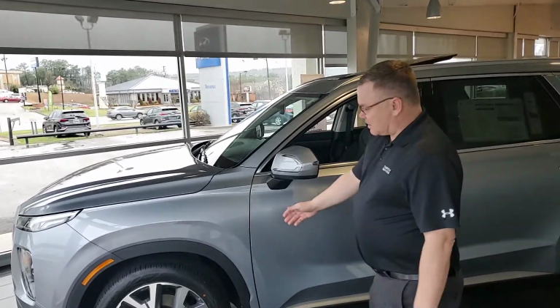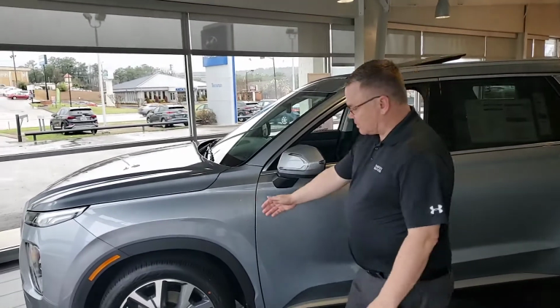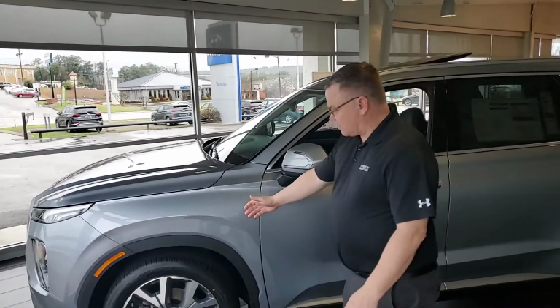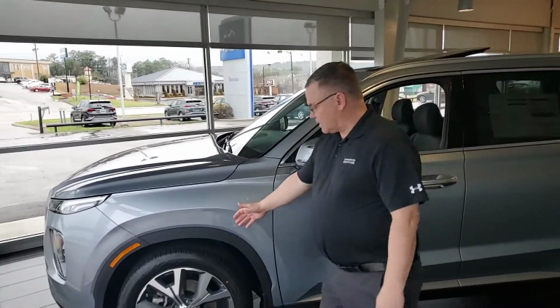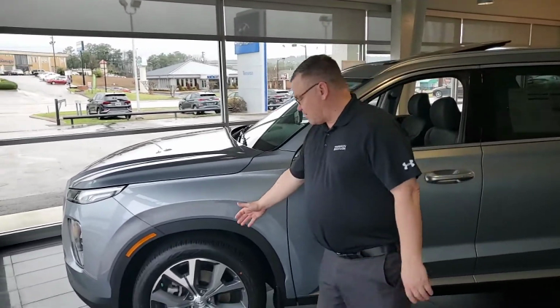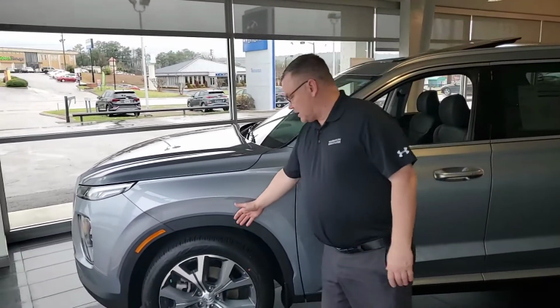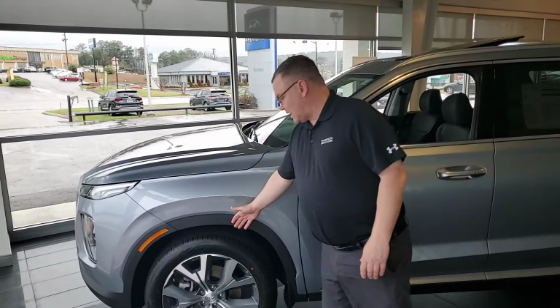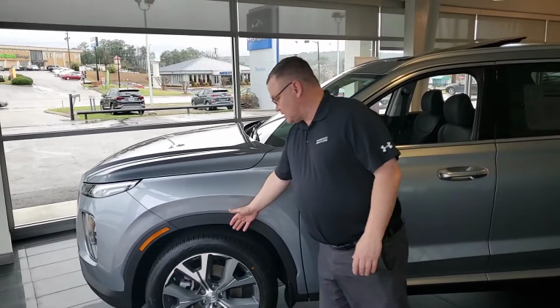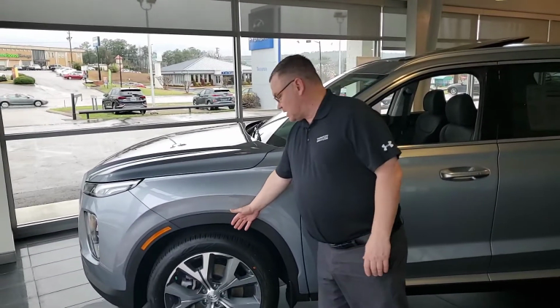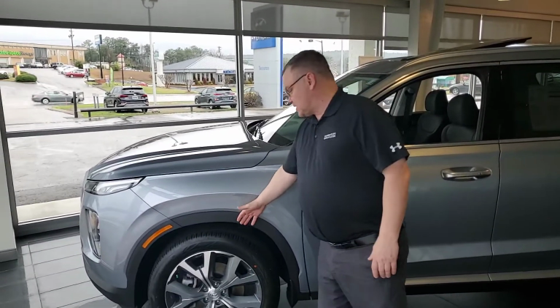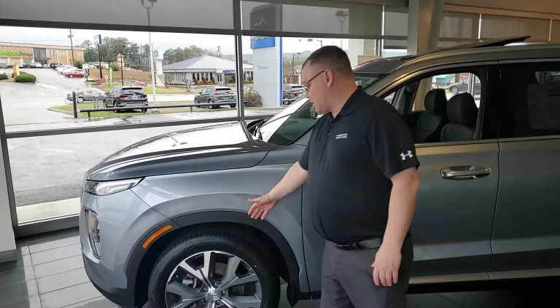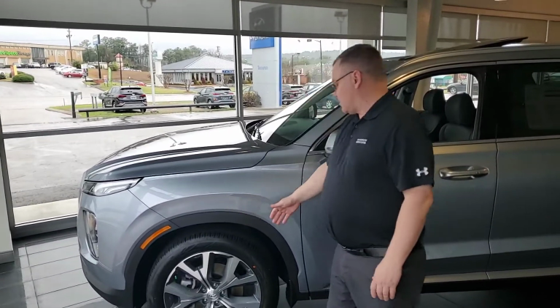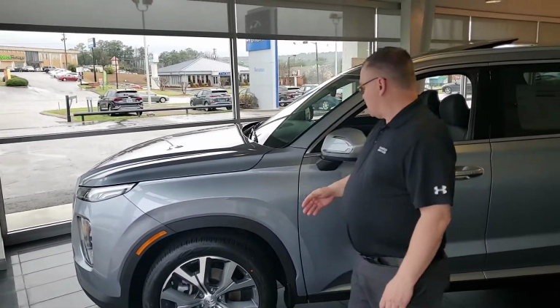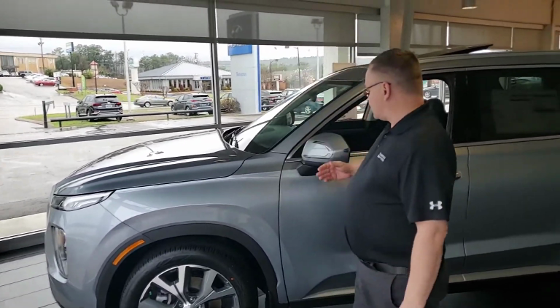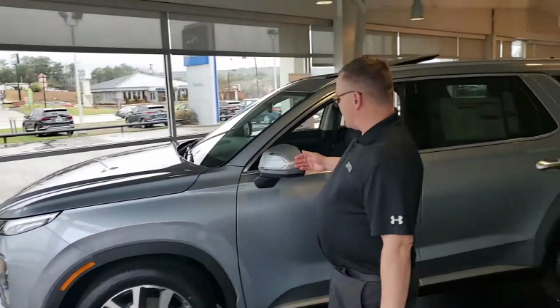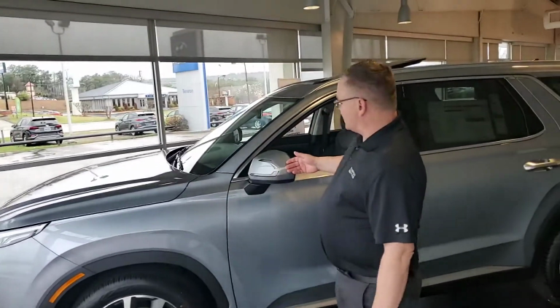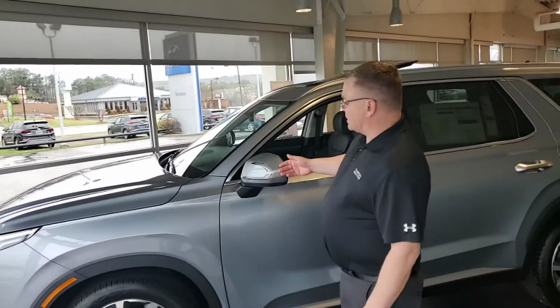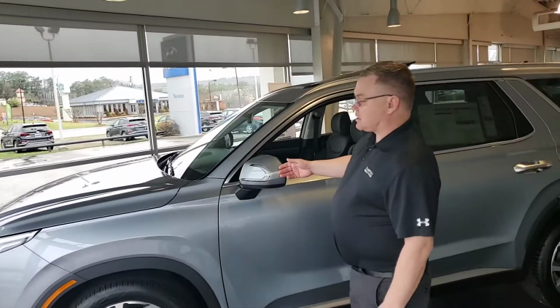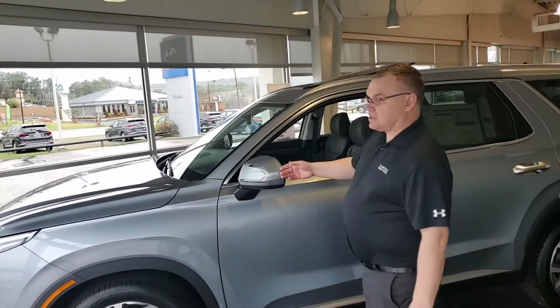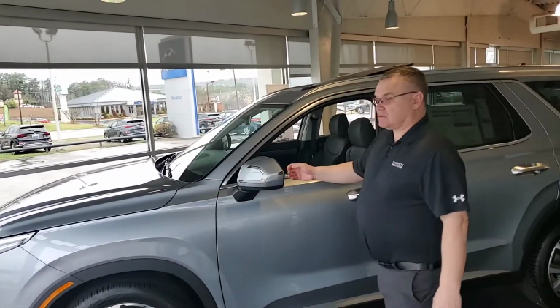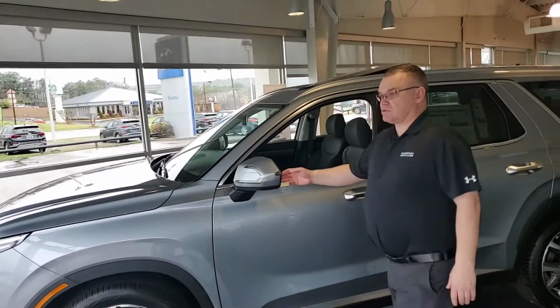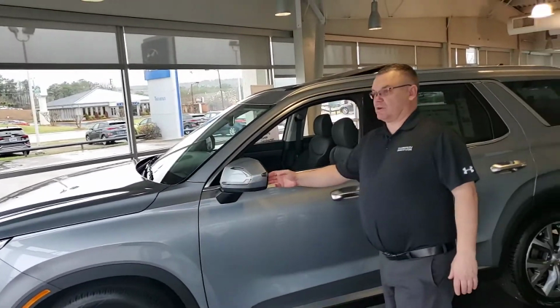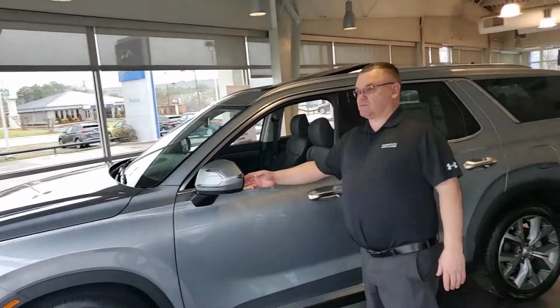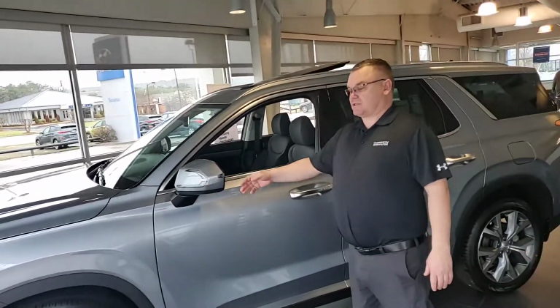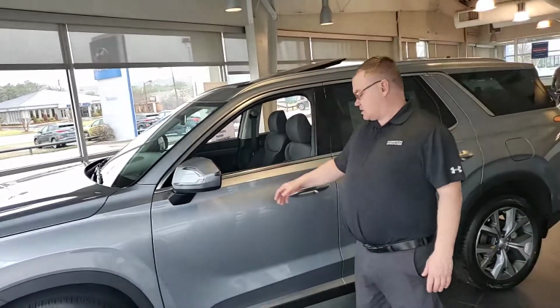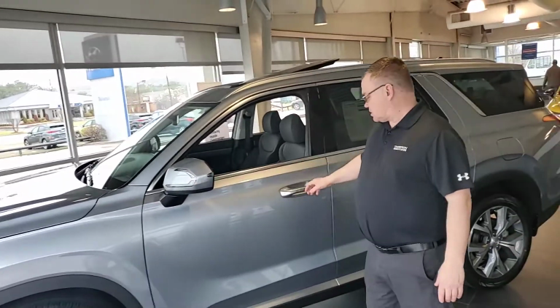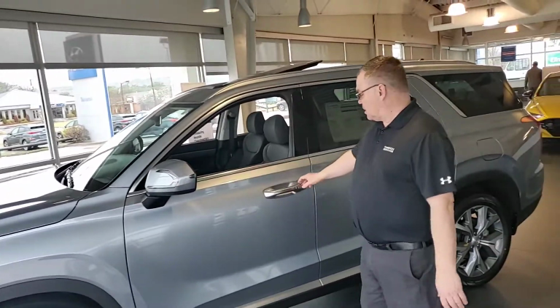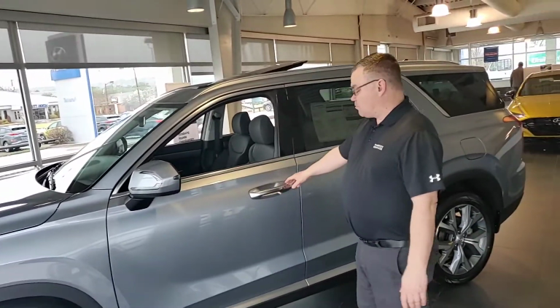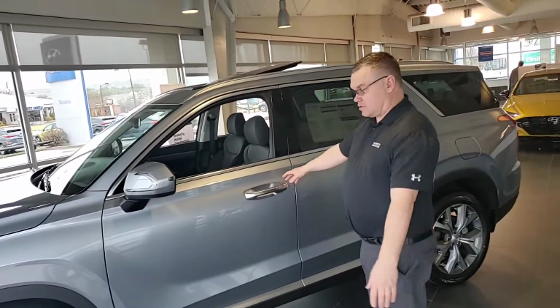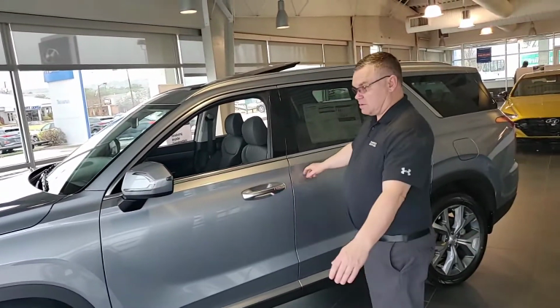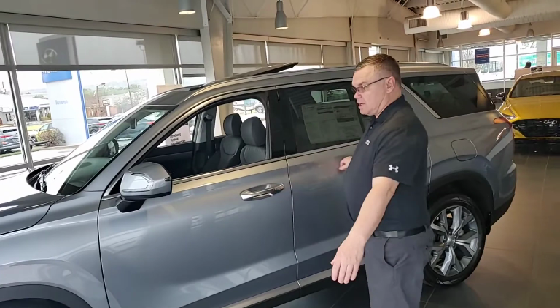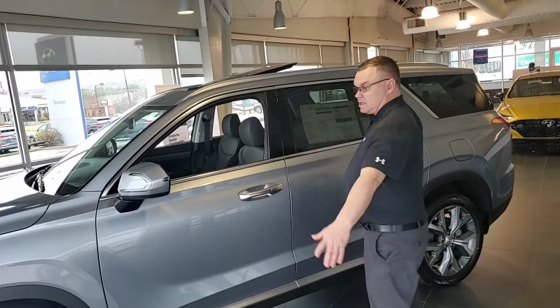It comes with lovely 18-inch alloy wheels, LED turn signals, blind spots, etc. Proximity key.